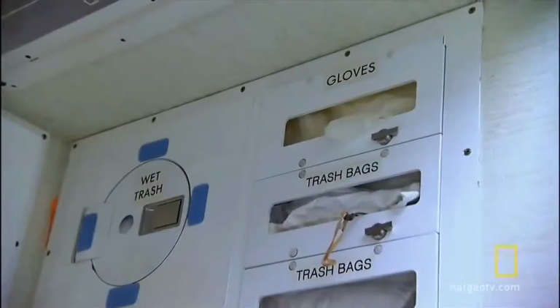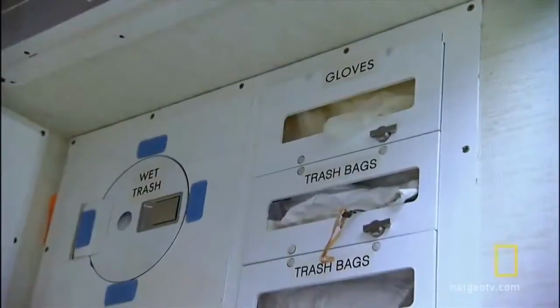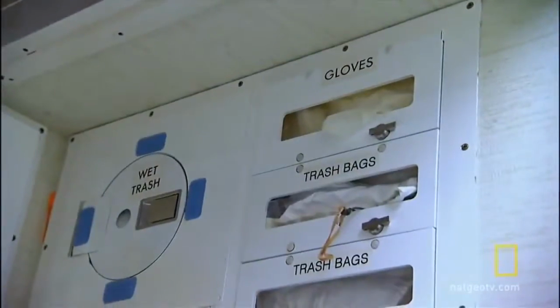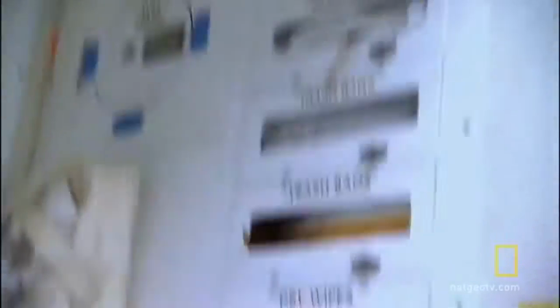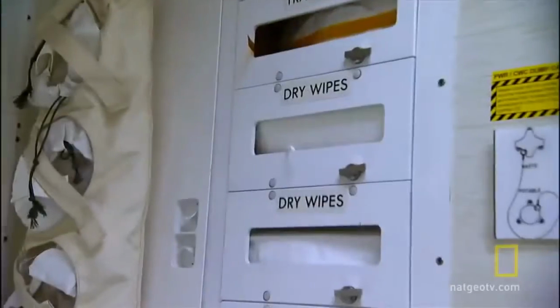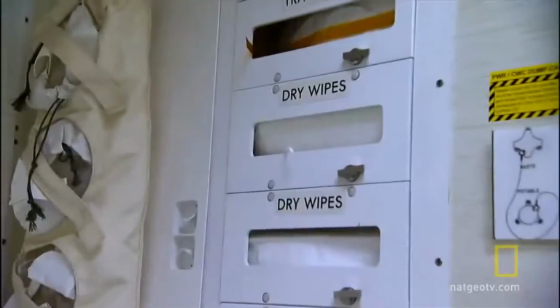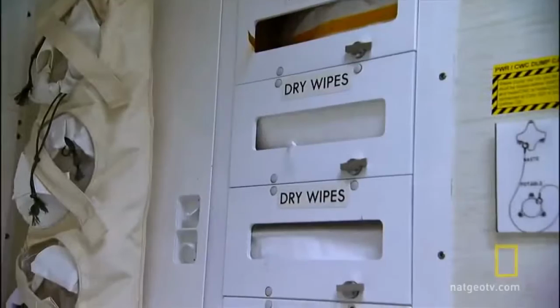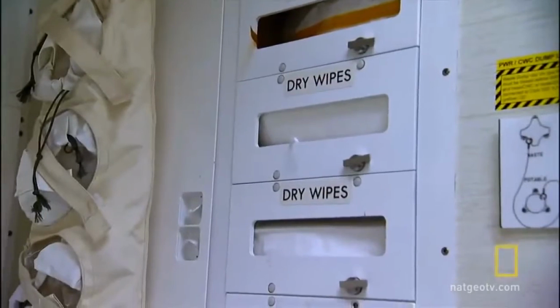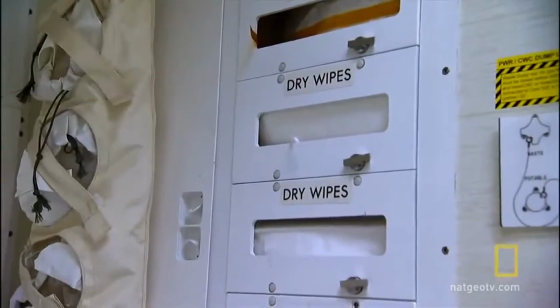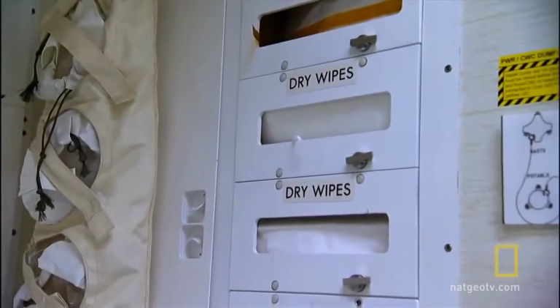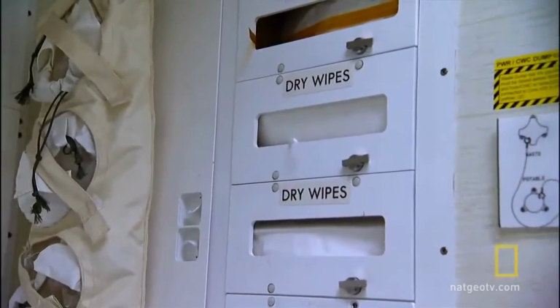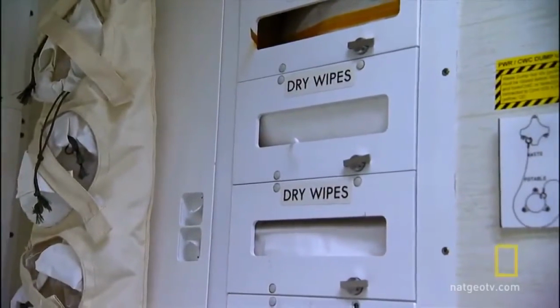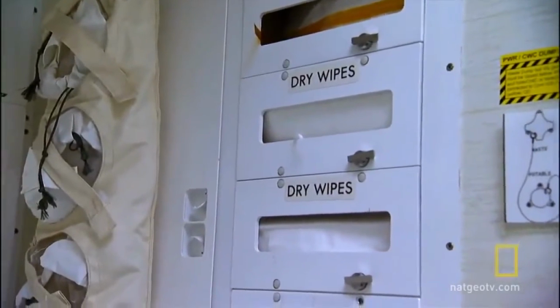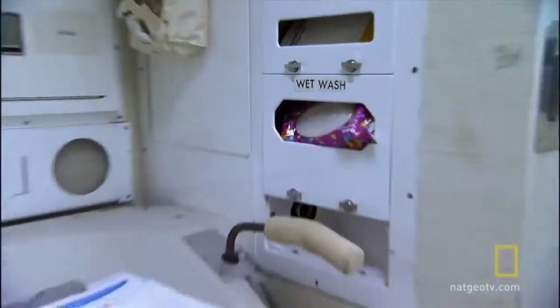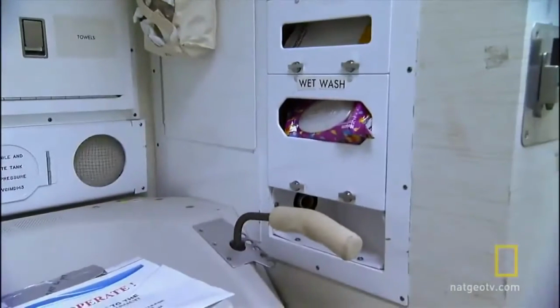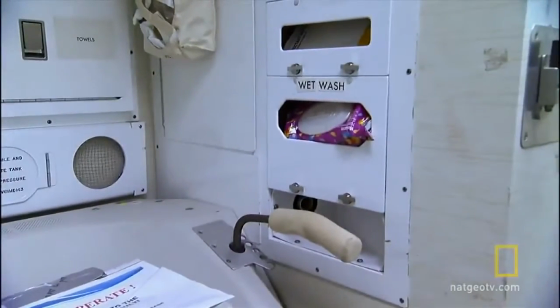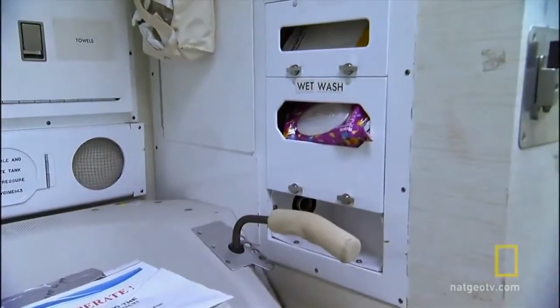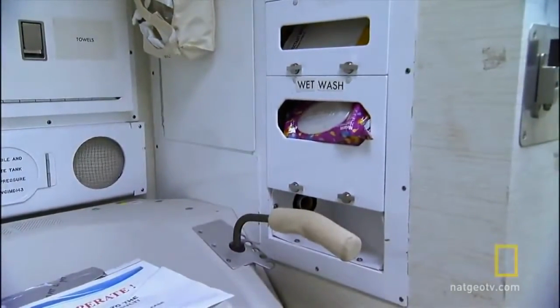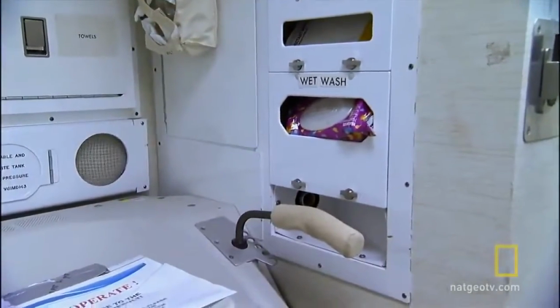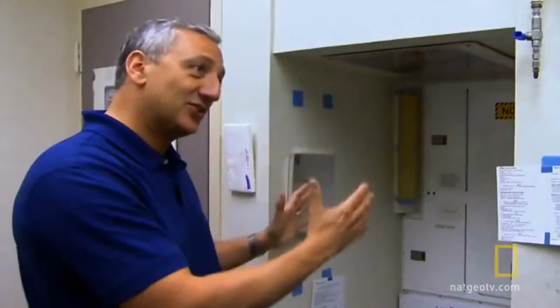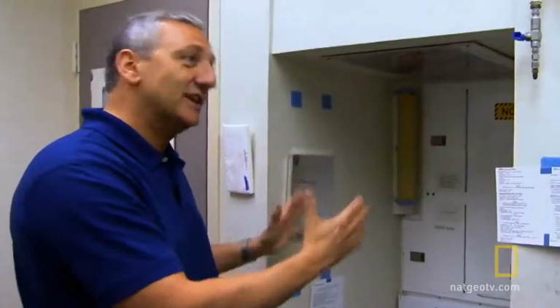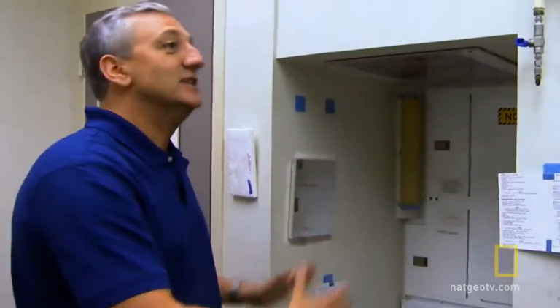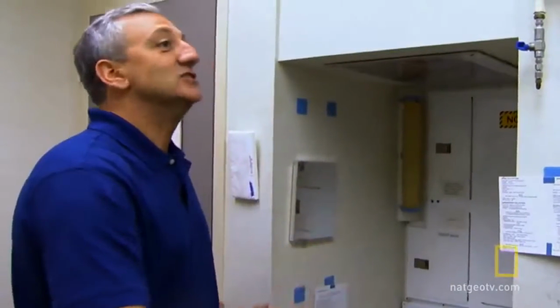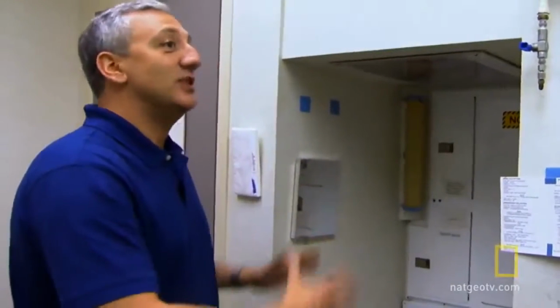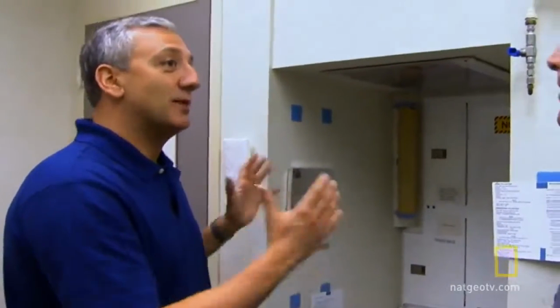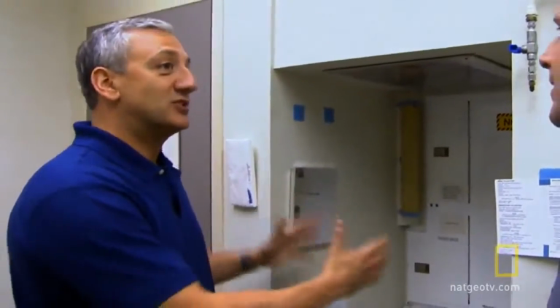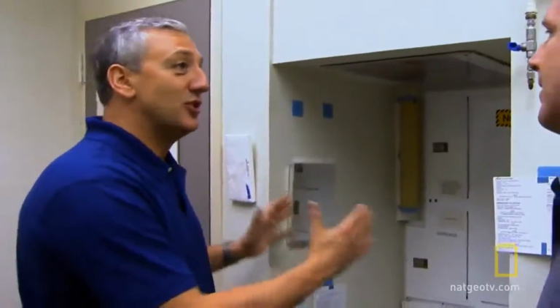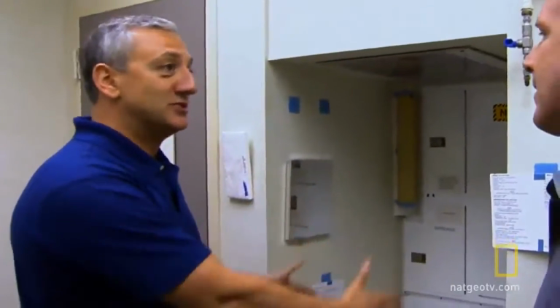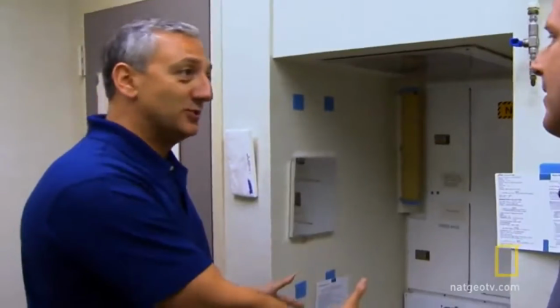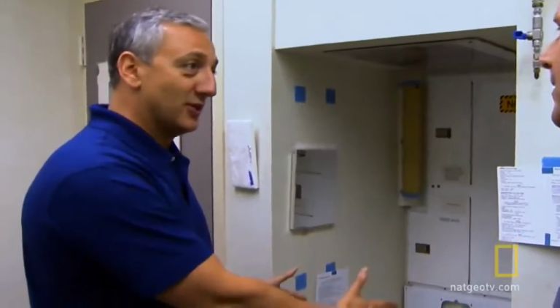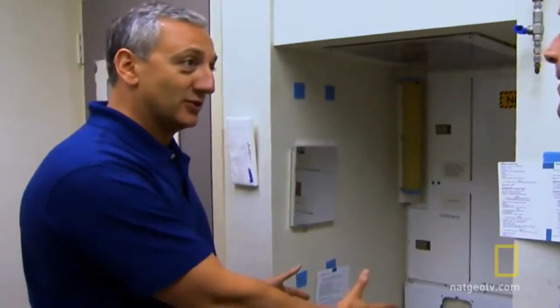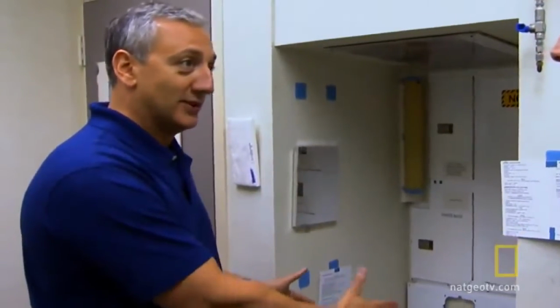Hygiene is very, very important in space. You want to keep the spaceship nice and clean. You want to keep everybody healthy. So you want to make sure you know what you're doing when you go to the toilet.